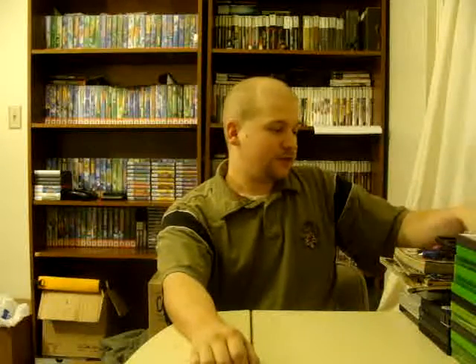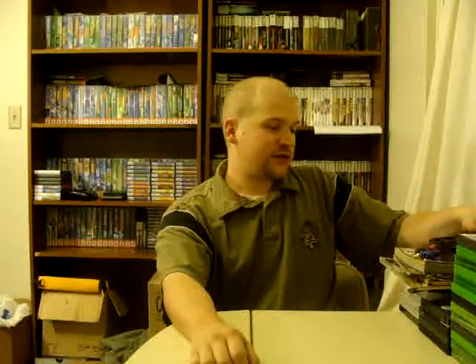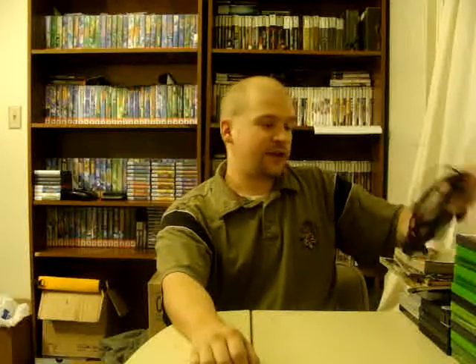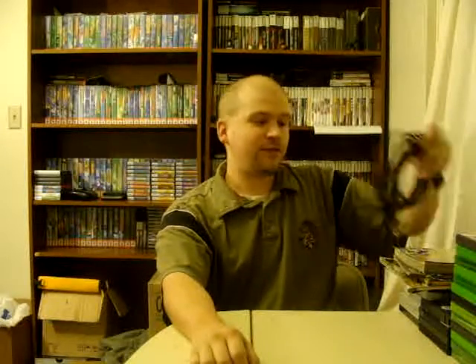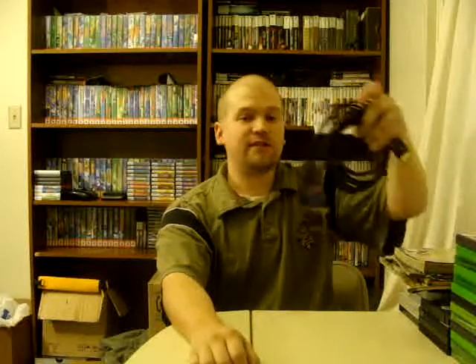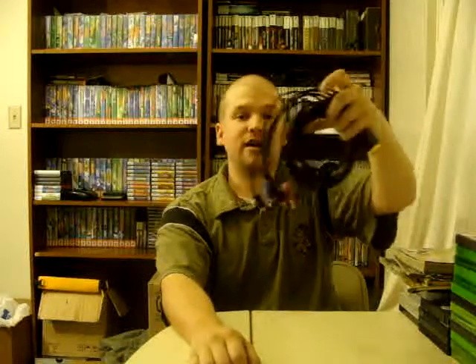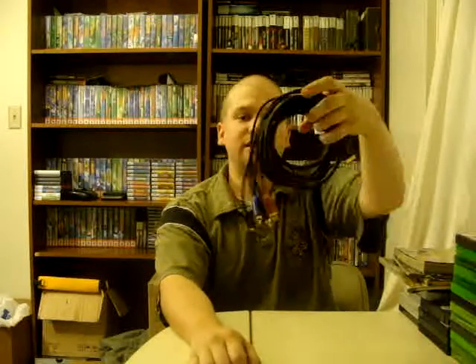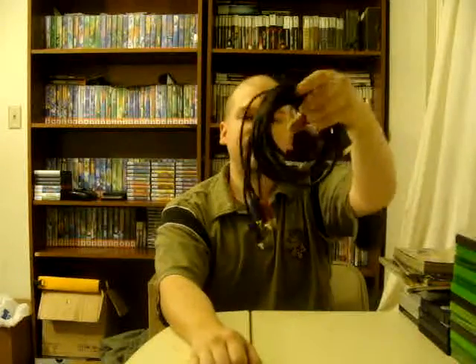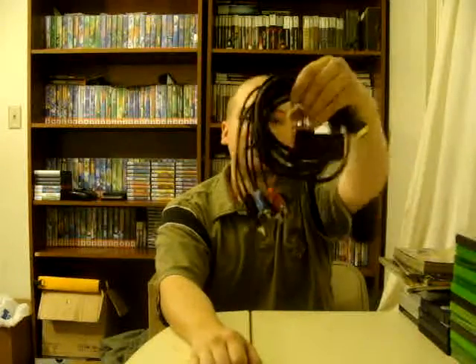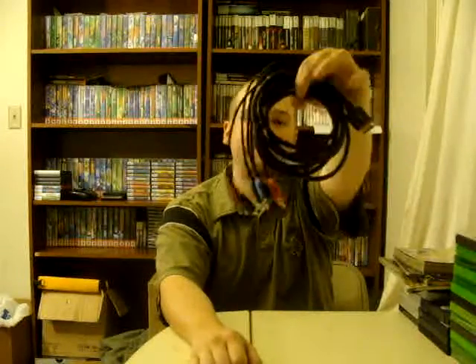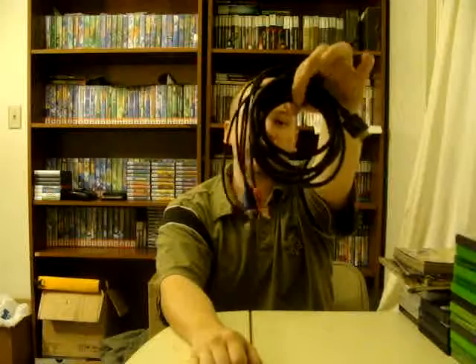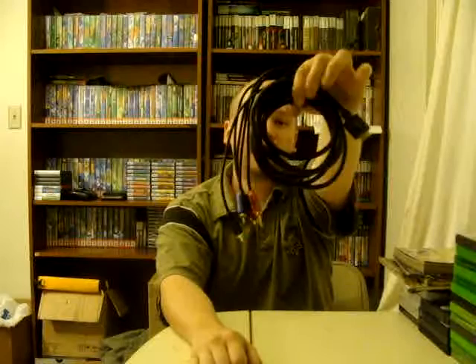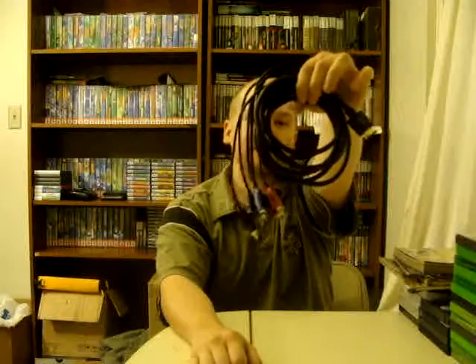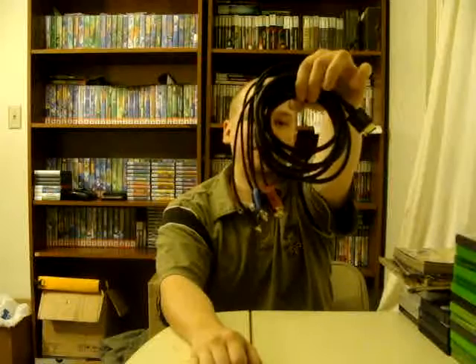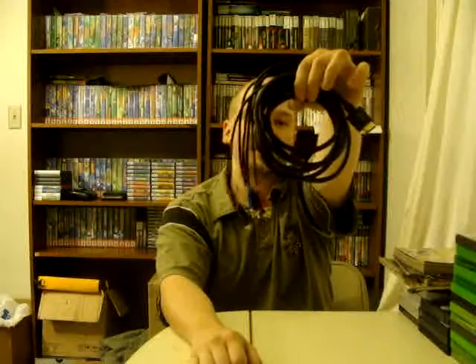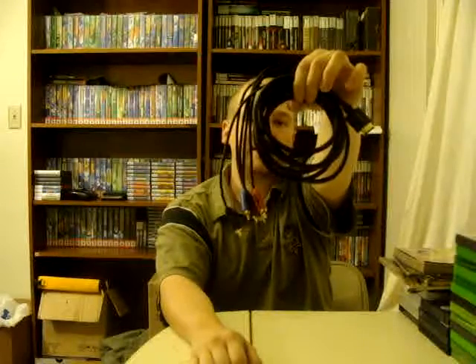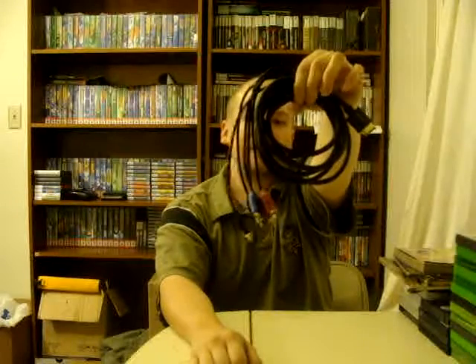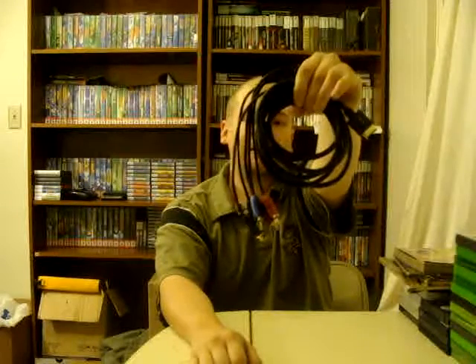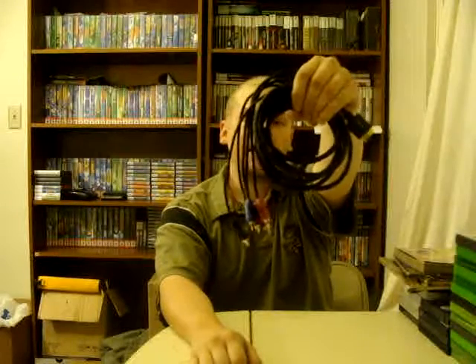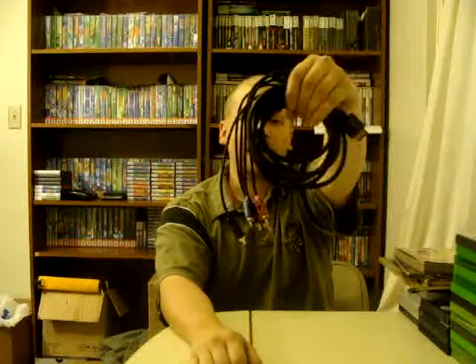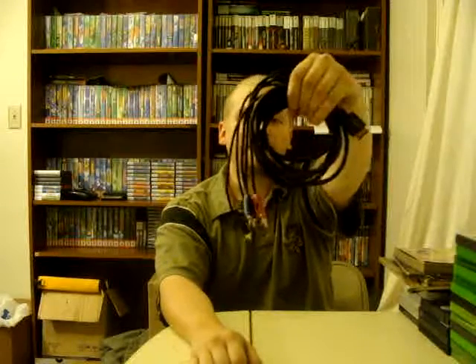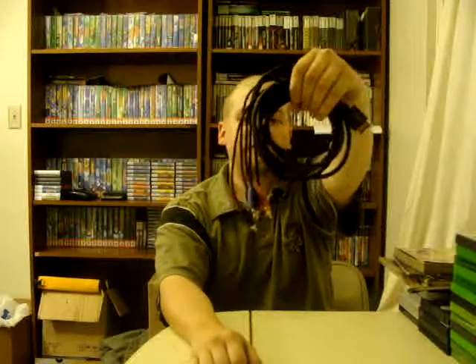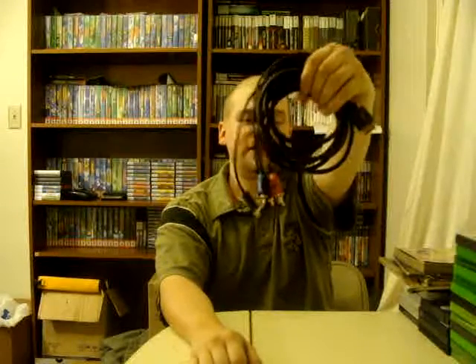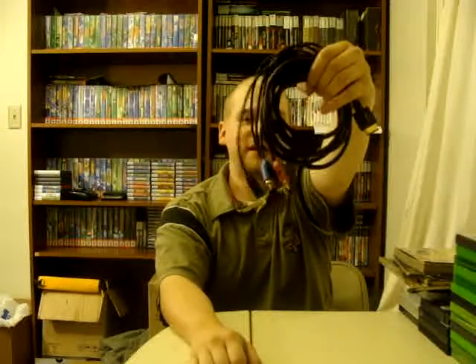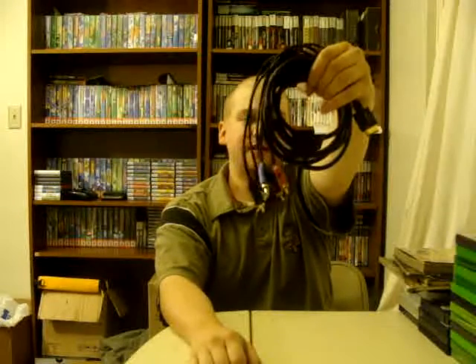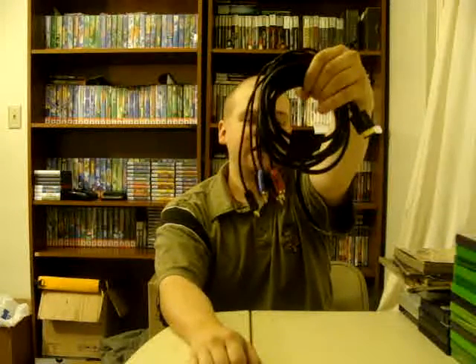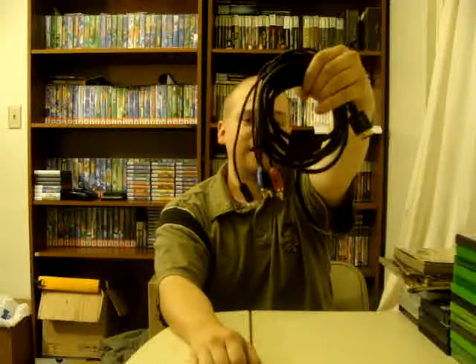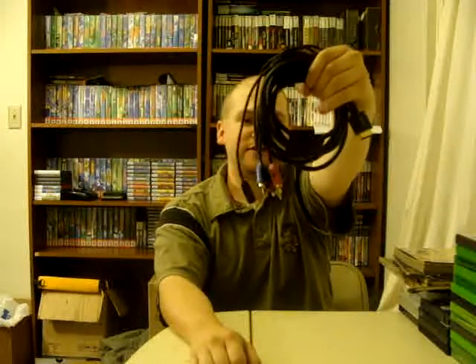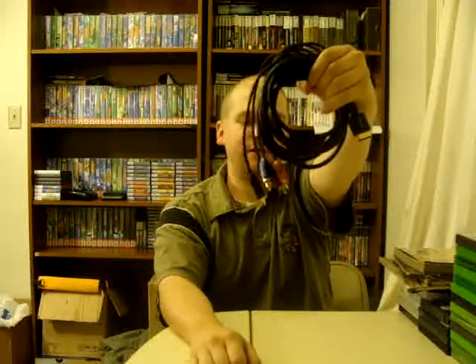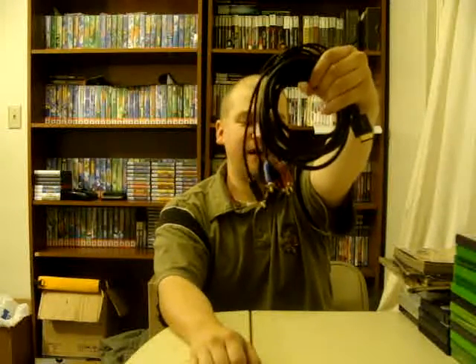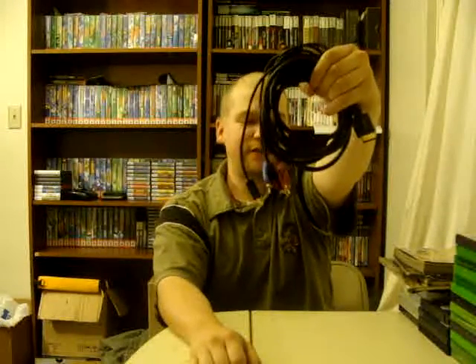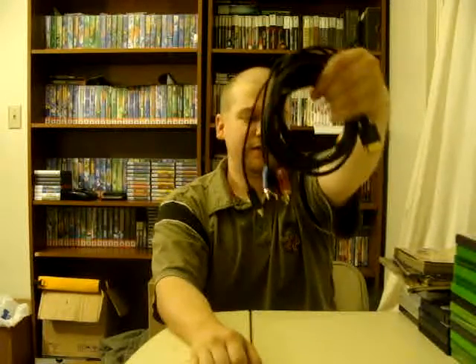First thing I got were these monster component cables for PlayStation 3. Got them for 50 cents, didn't think that was too bad of a deal.